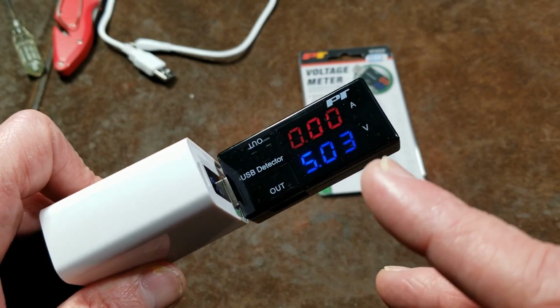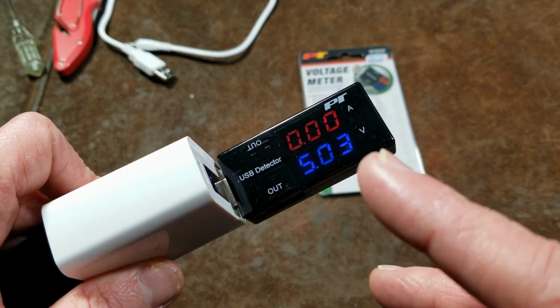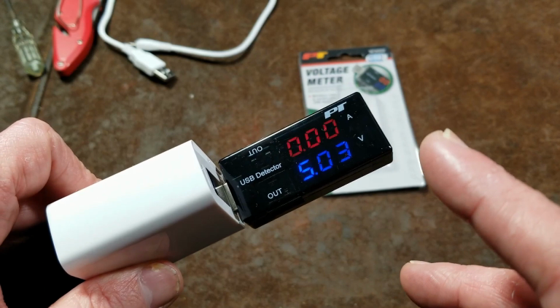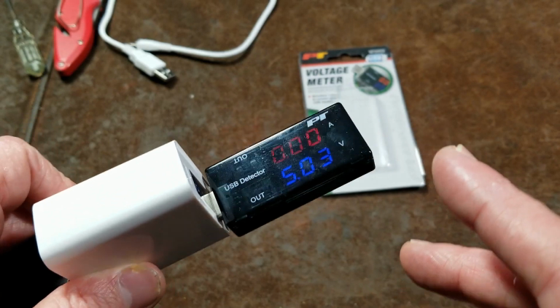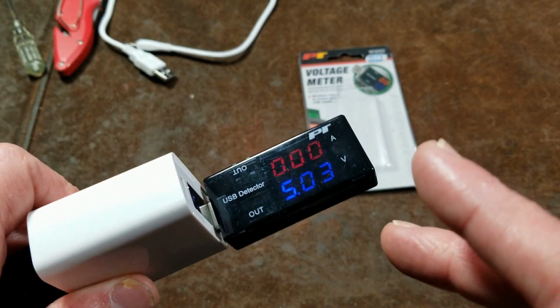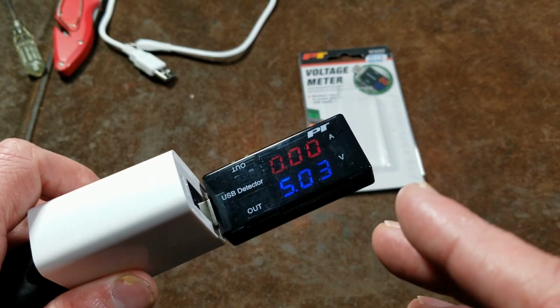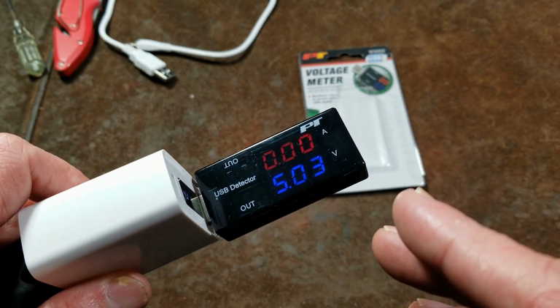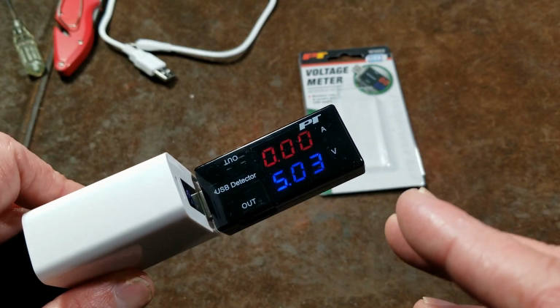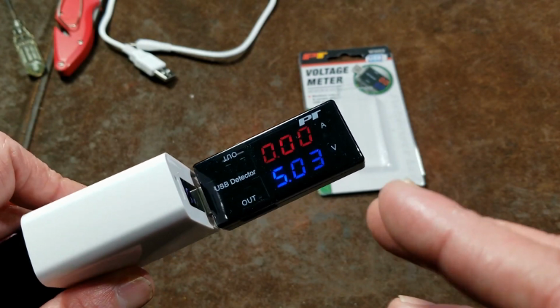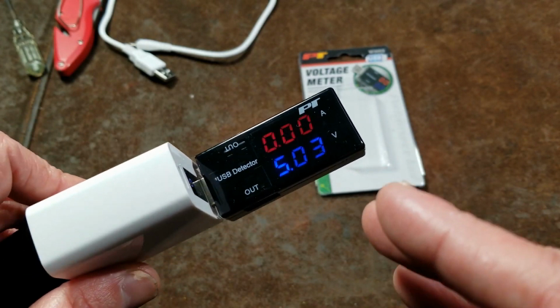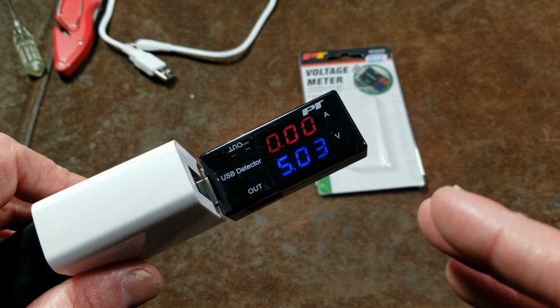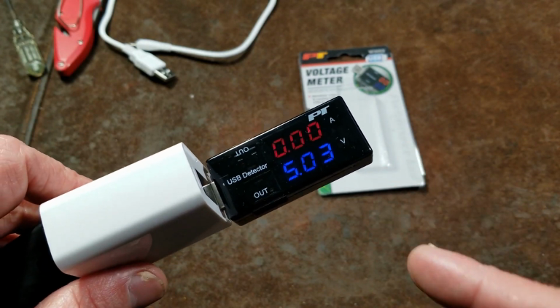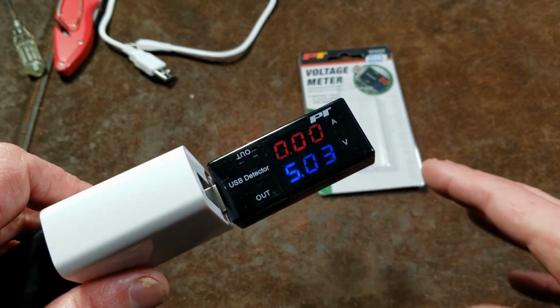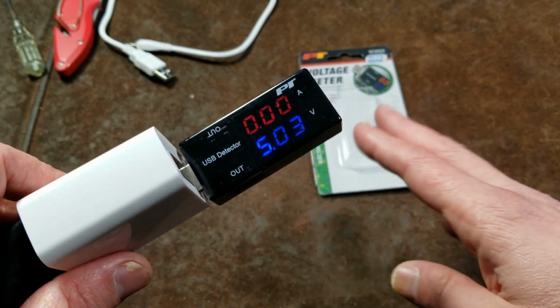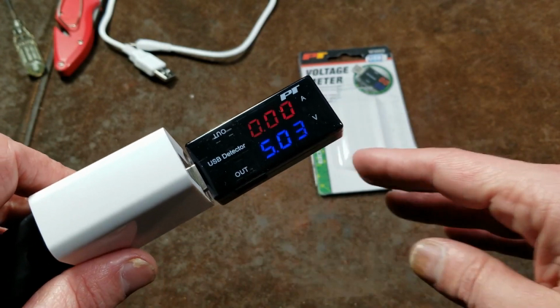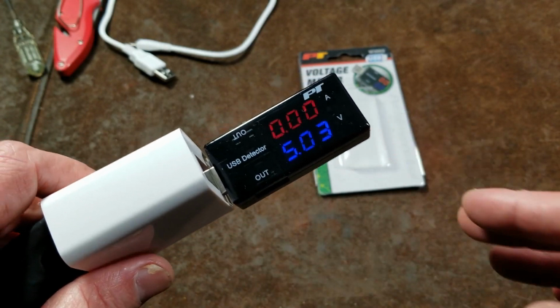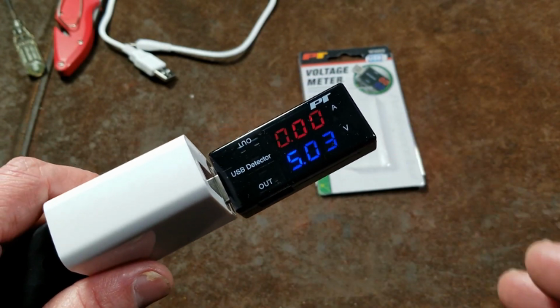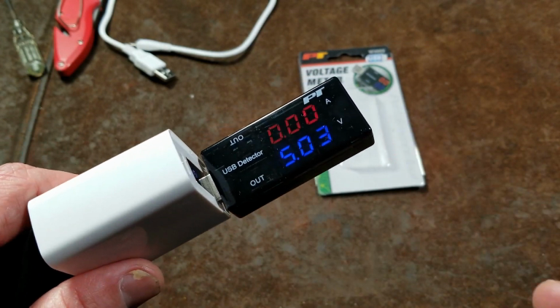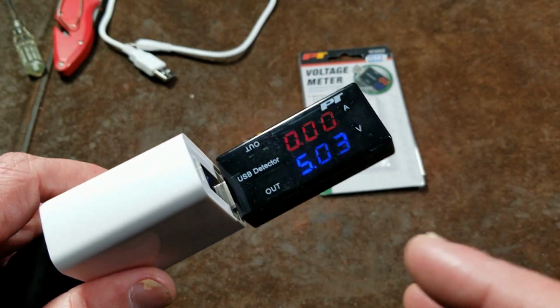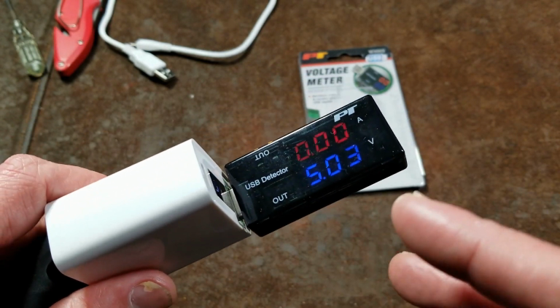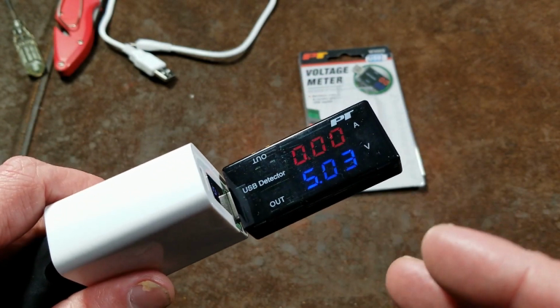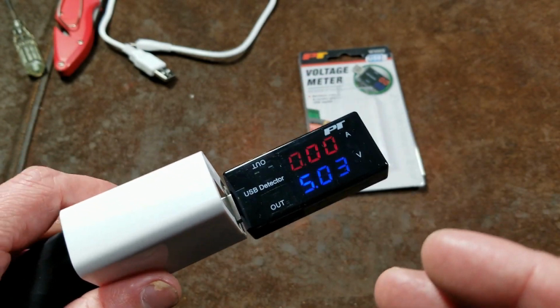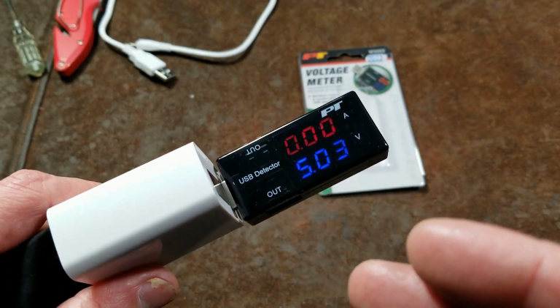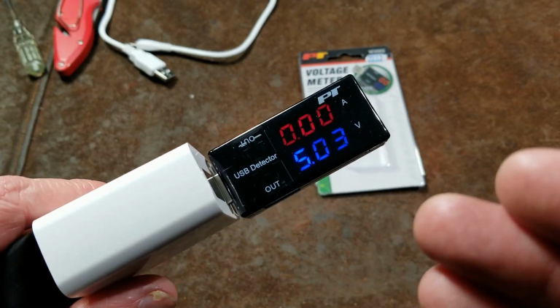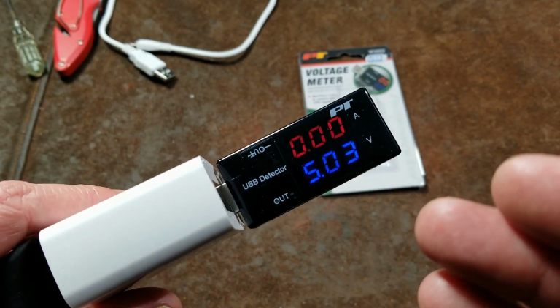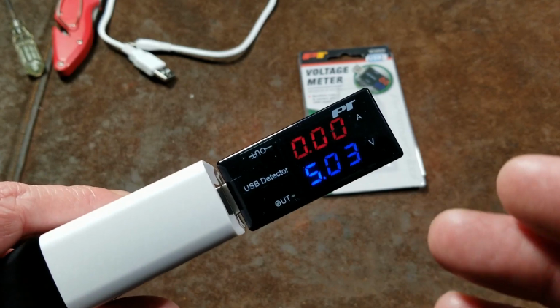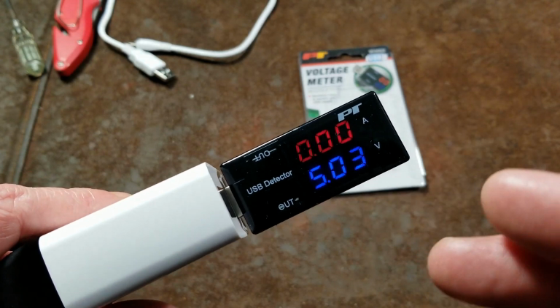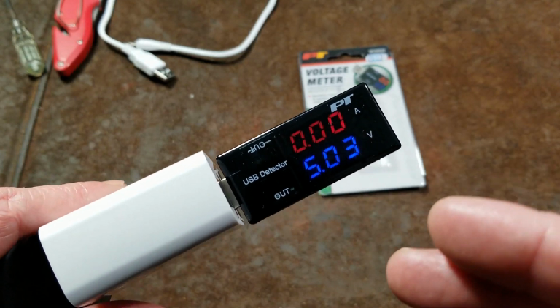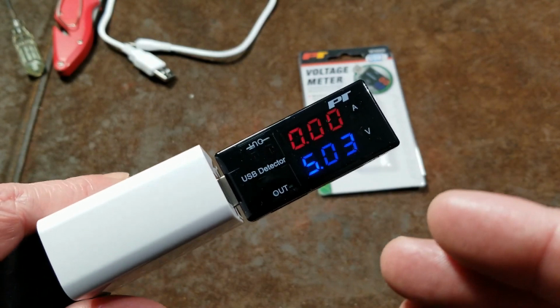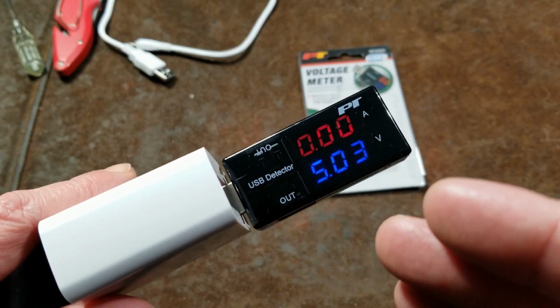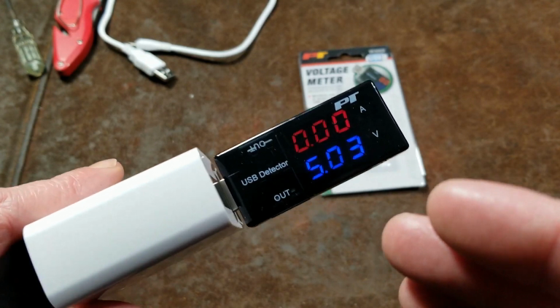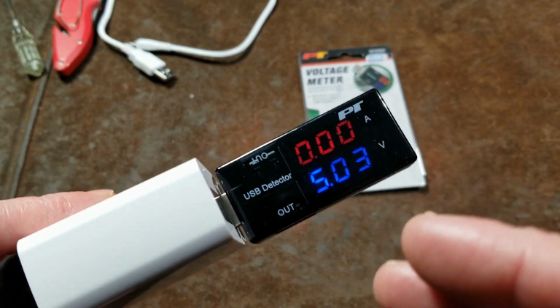It's outrageous because this is $3.50 on Amazon. I actually found this at a local discount auto parts store that also gets PT stuff, but they were selling it for $7.00 and I went for it.